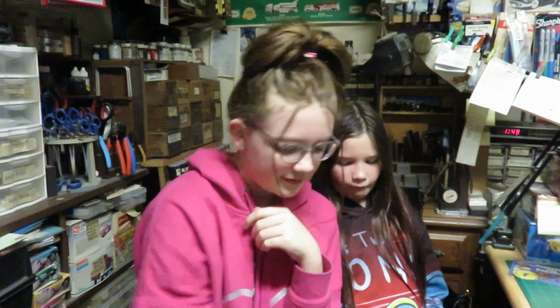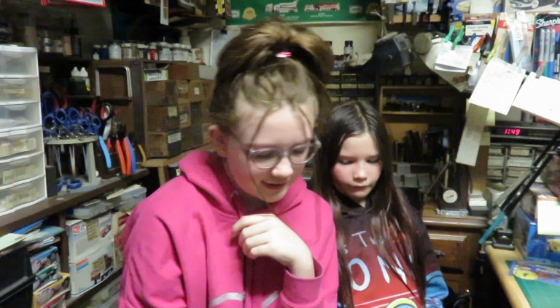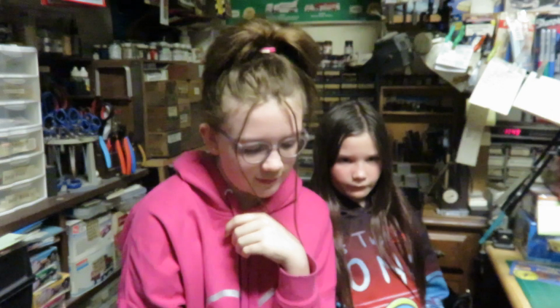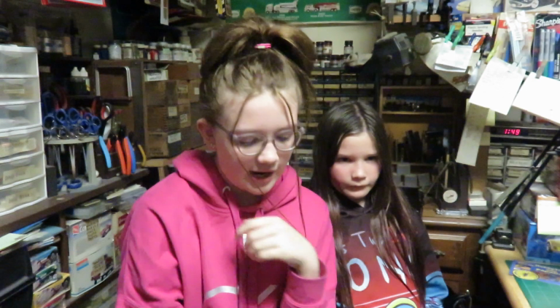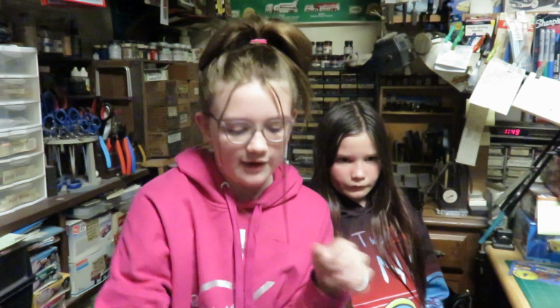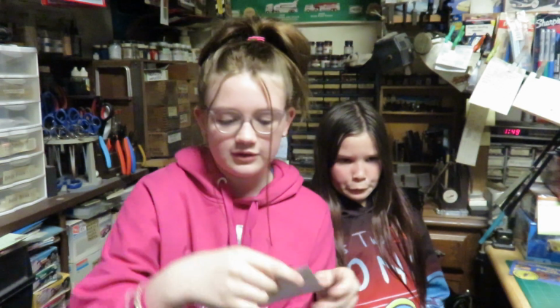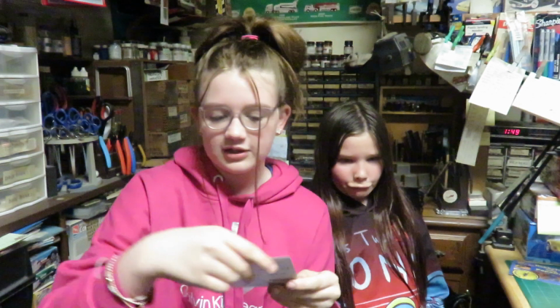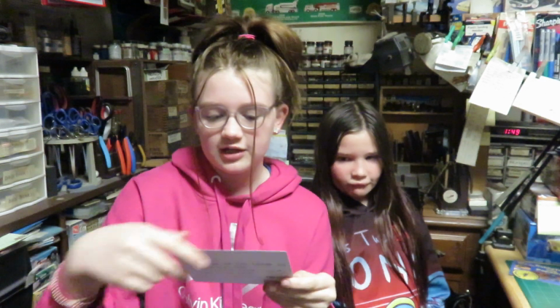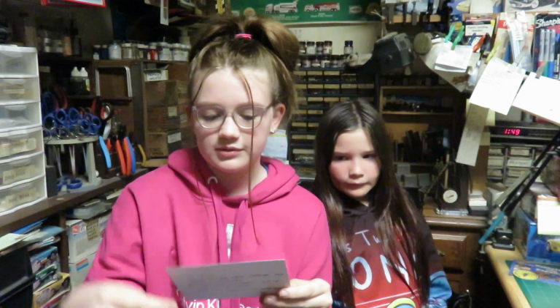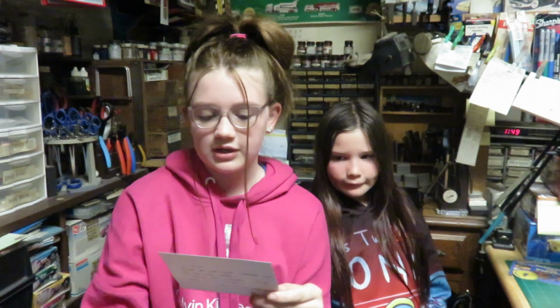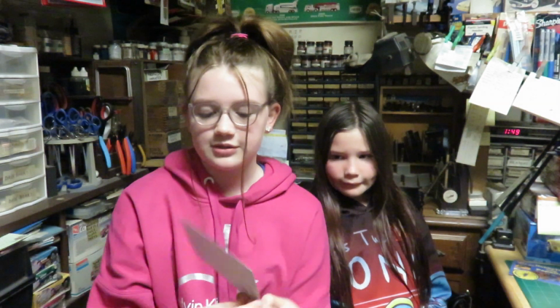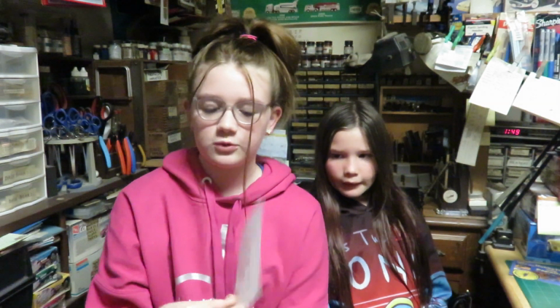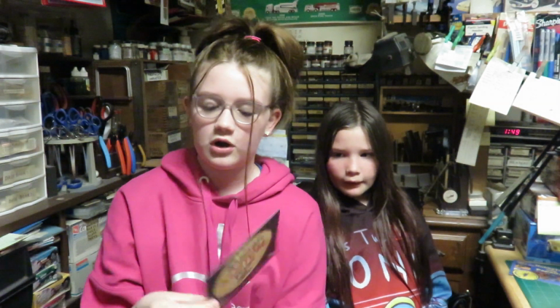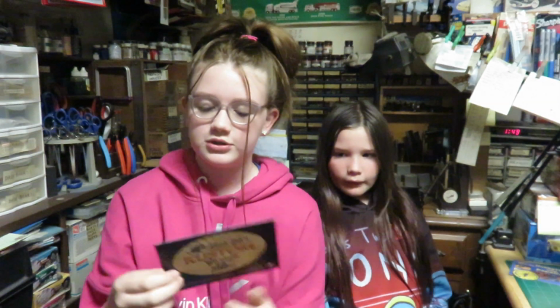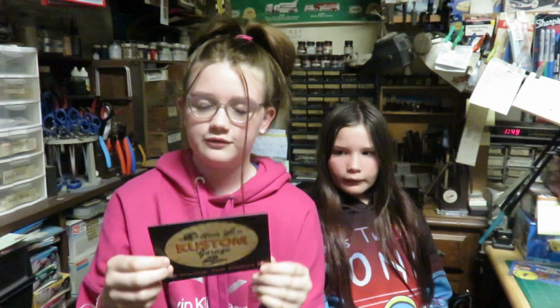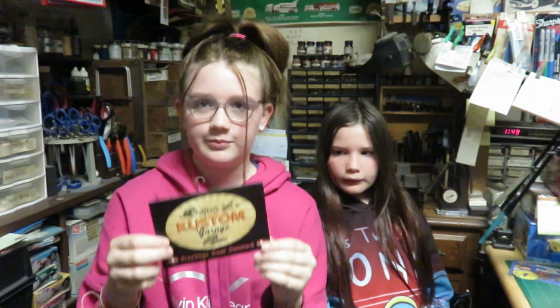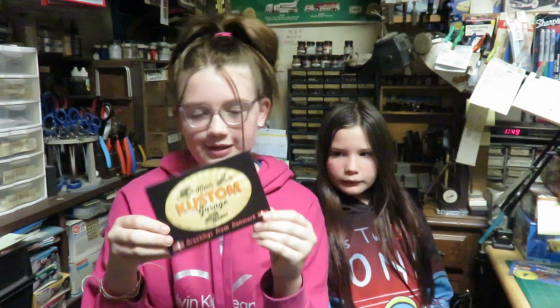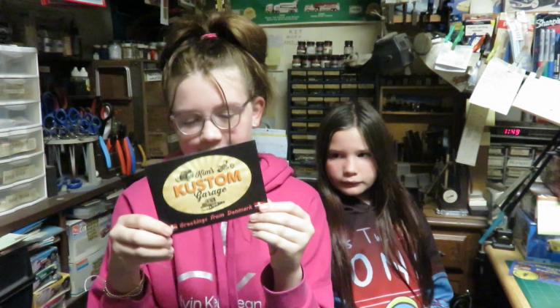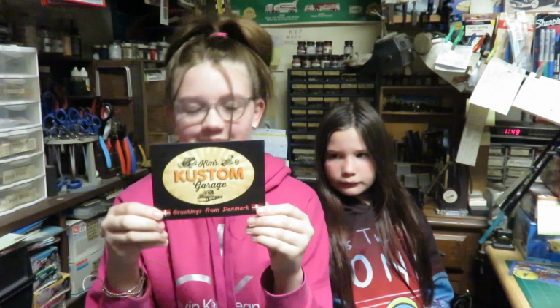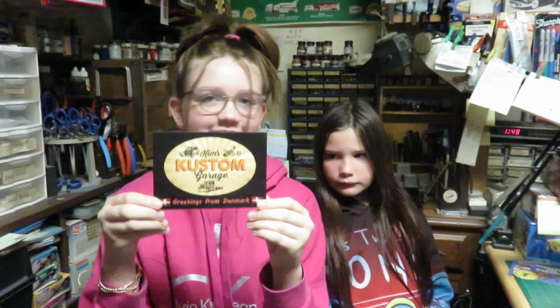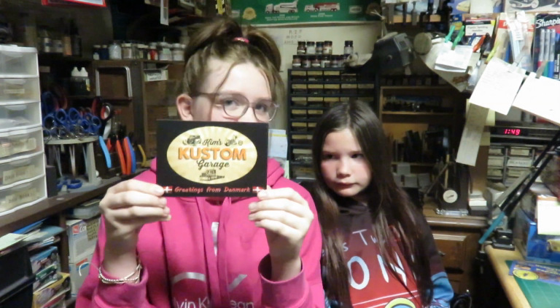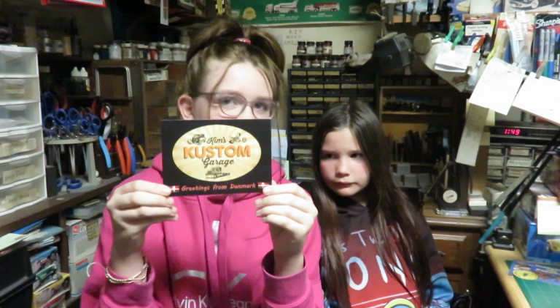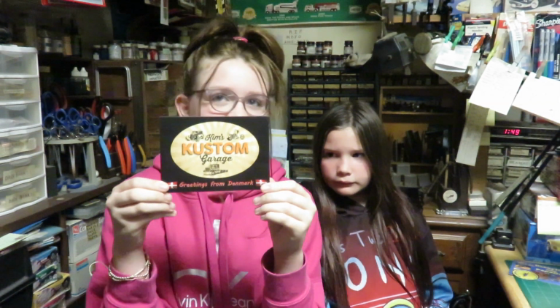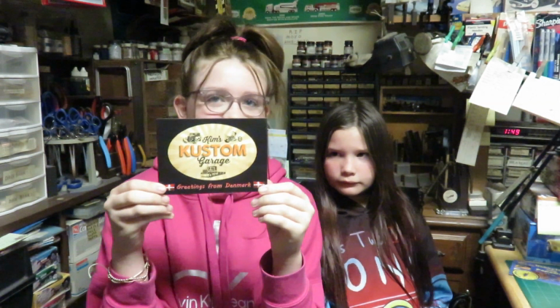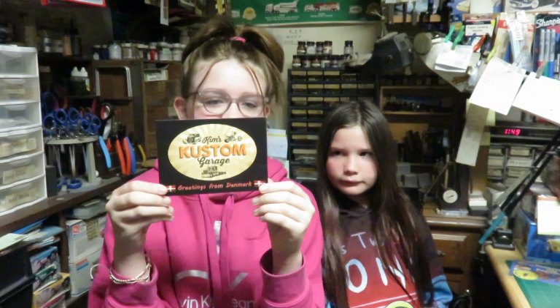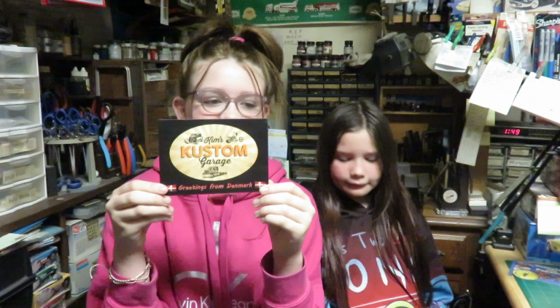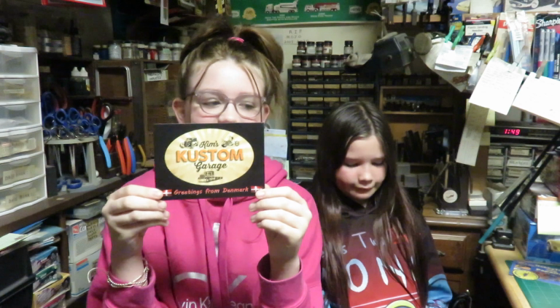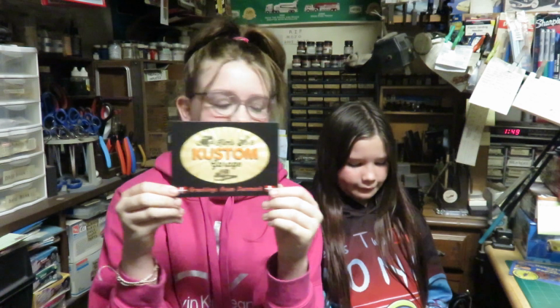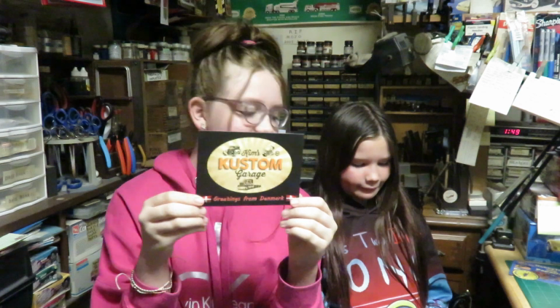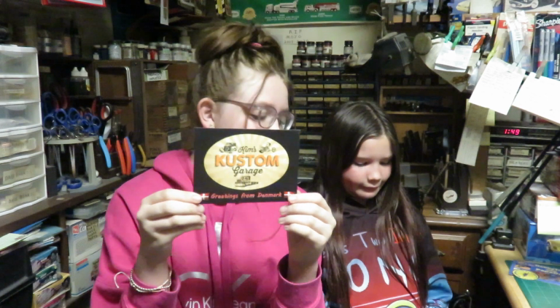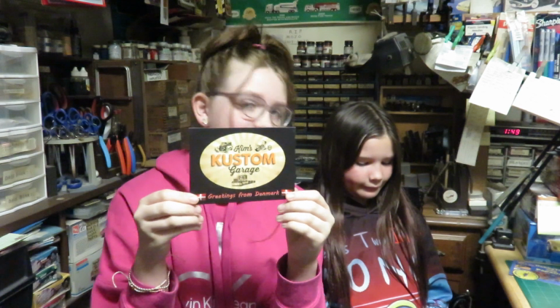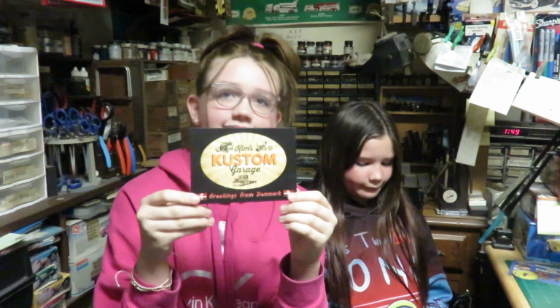Then we have Kim's Custom Garage from Kim. Thank you Kim, all the way from Denmark.